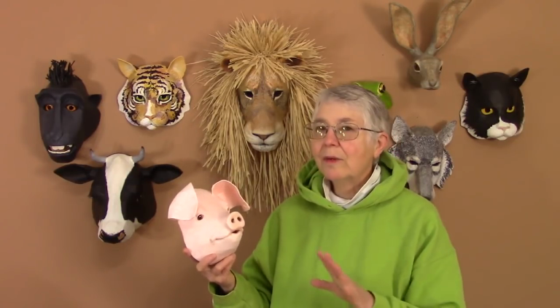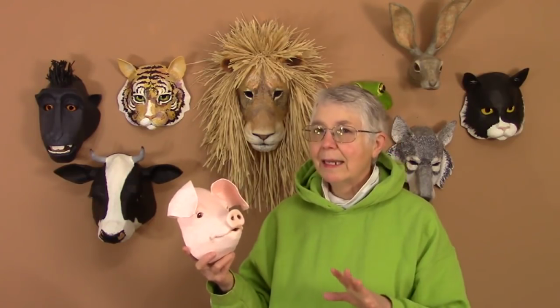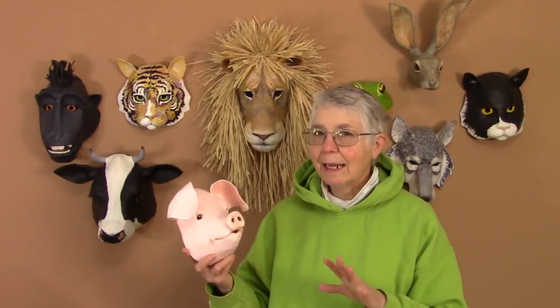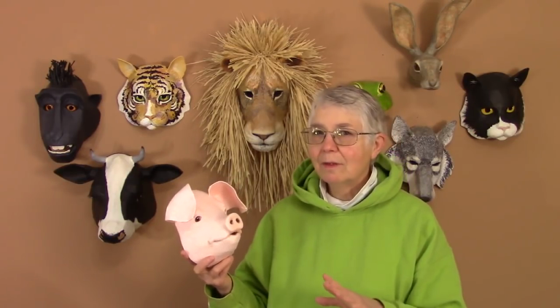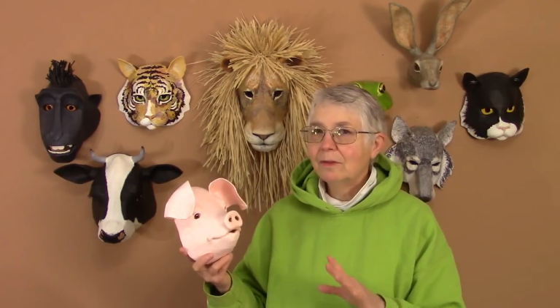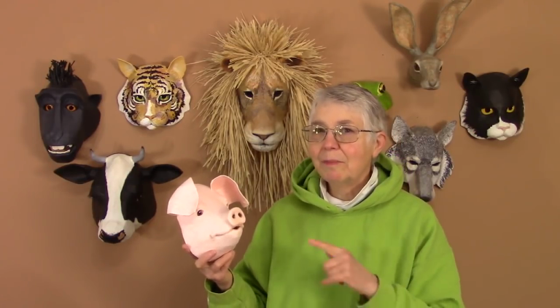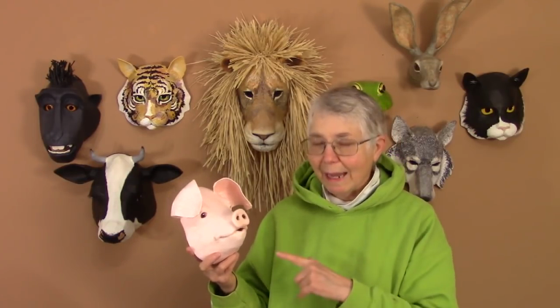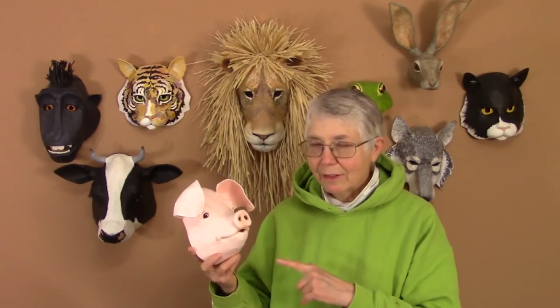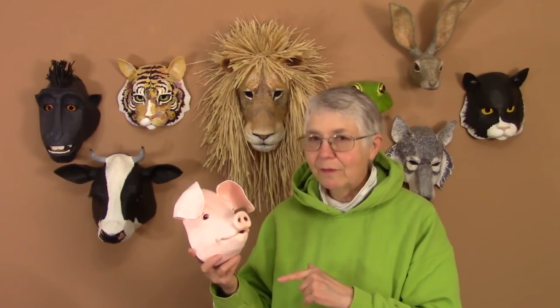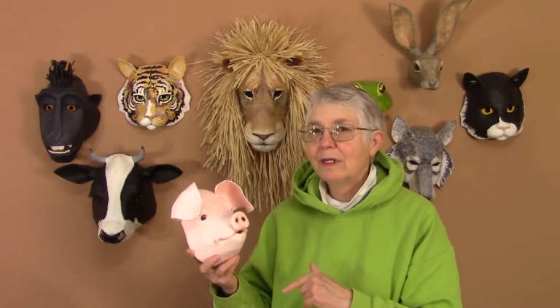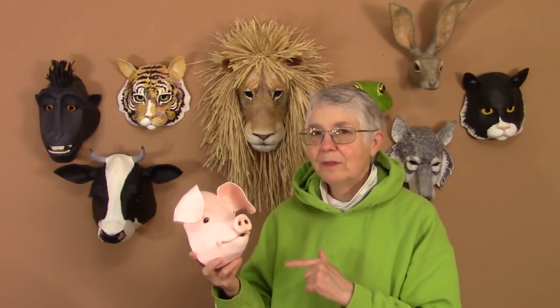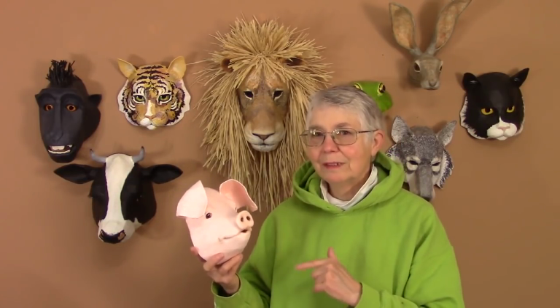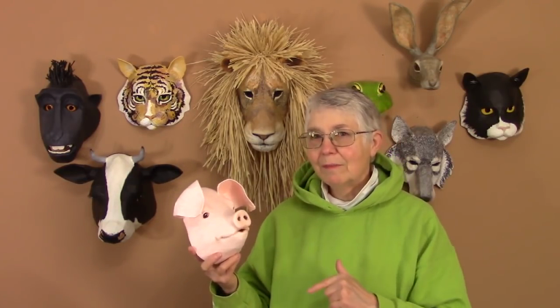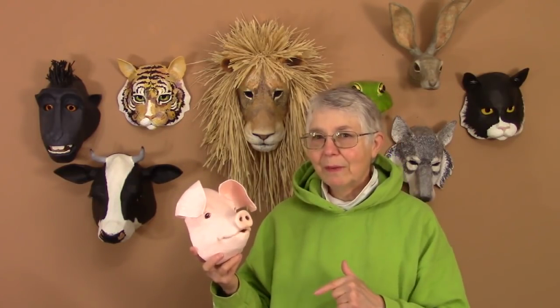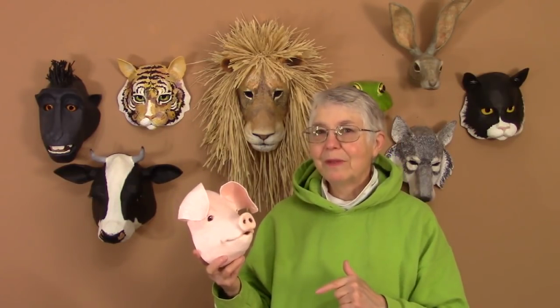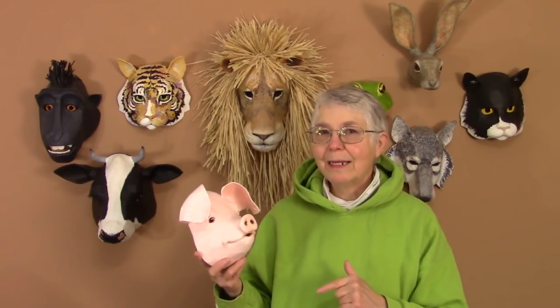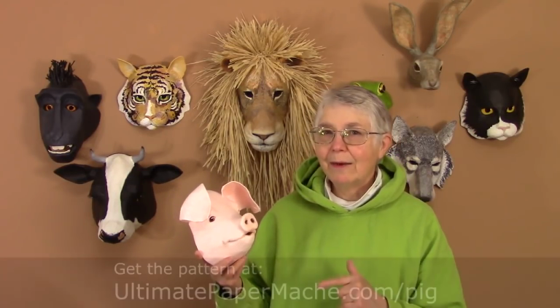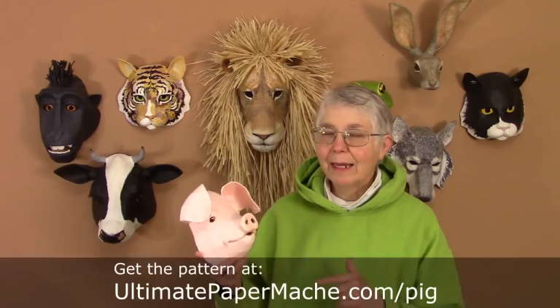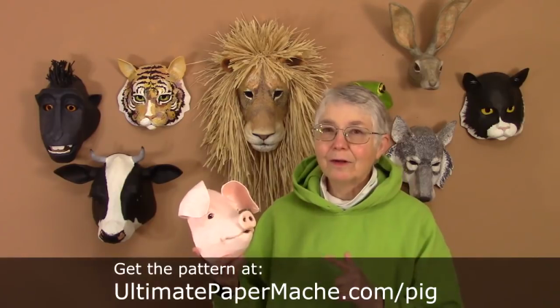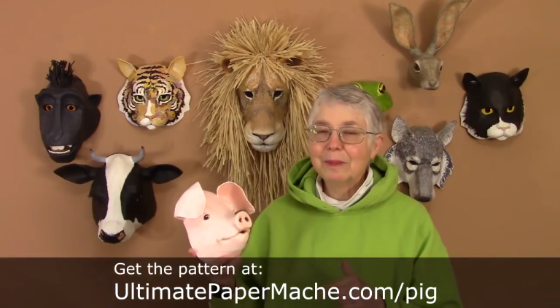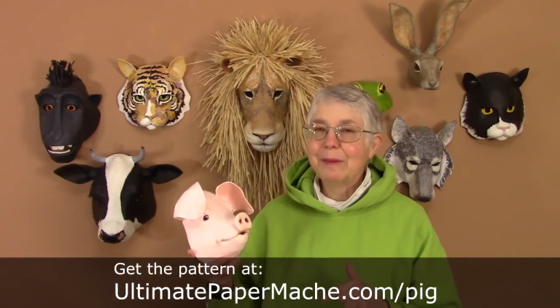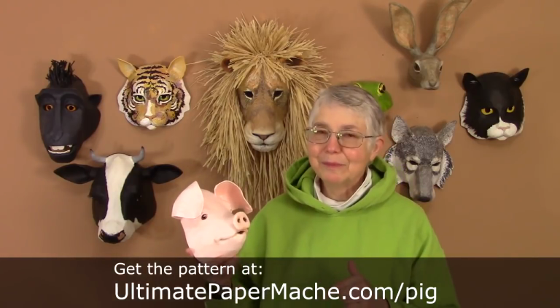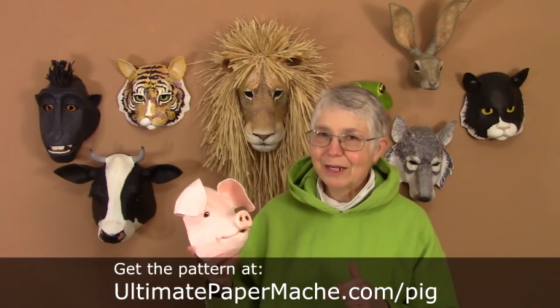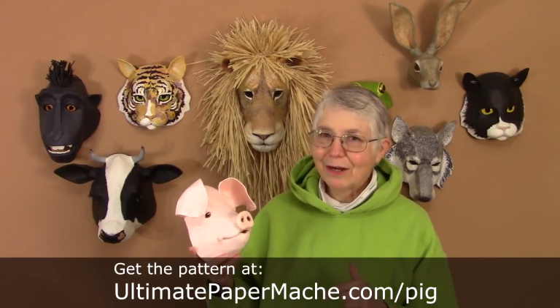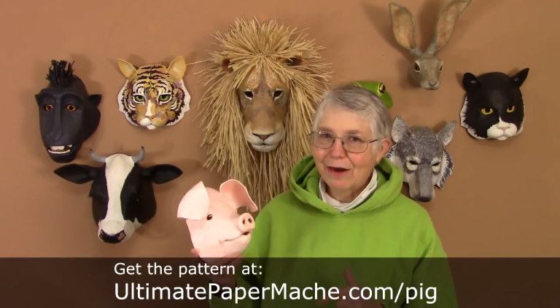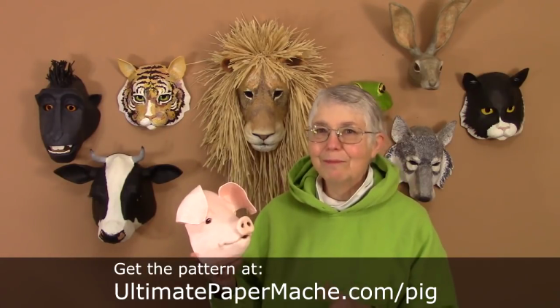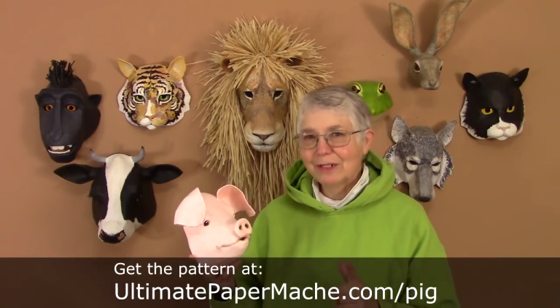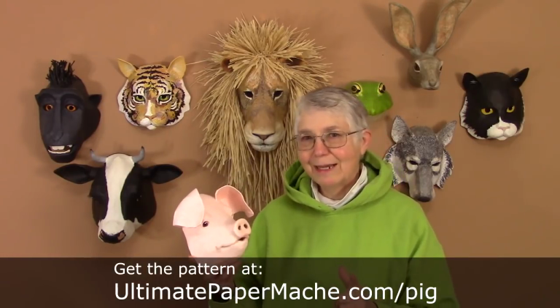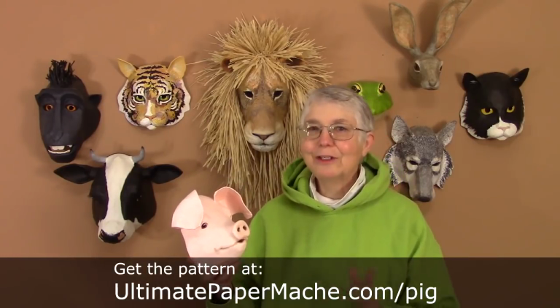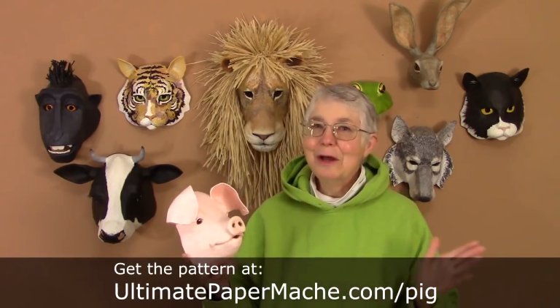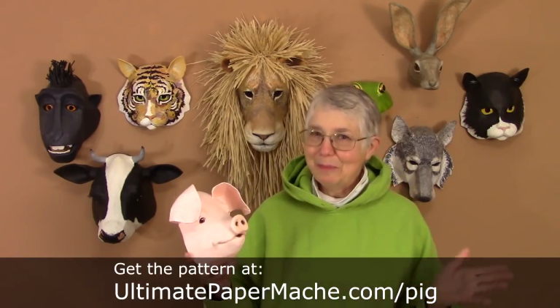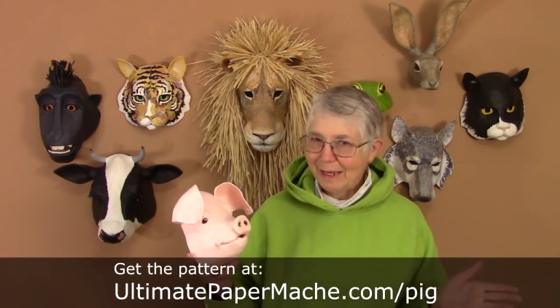You can download the pattern if you want to. It's on my website now at ultimatepapermache.com/pig.